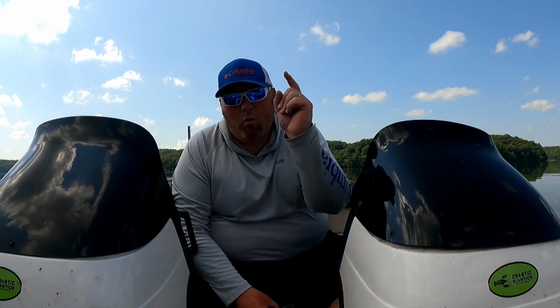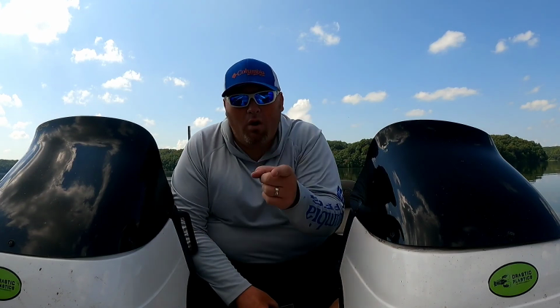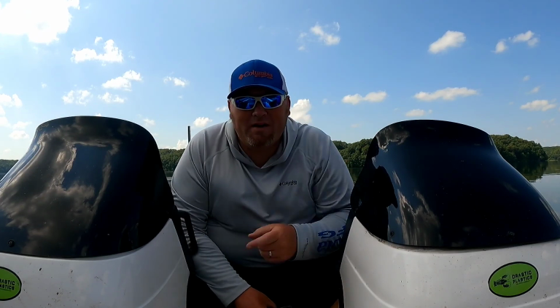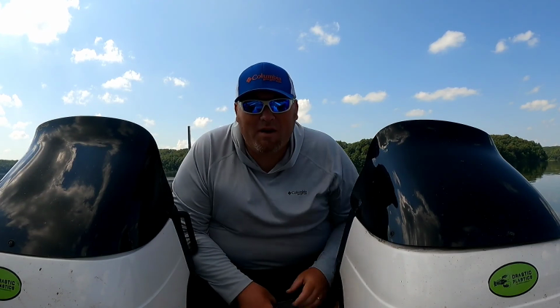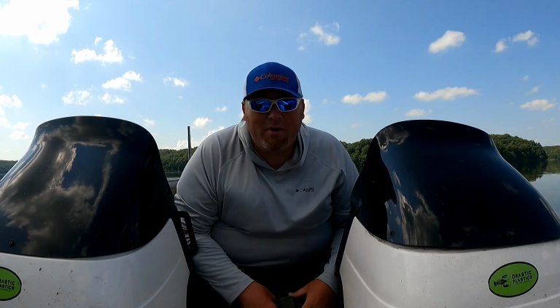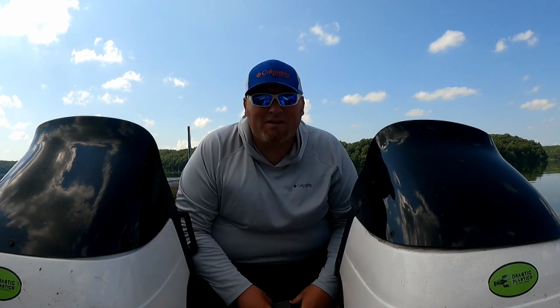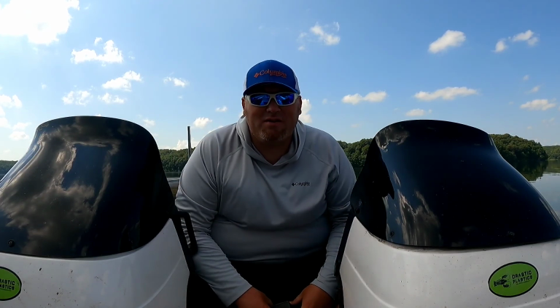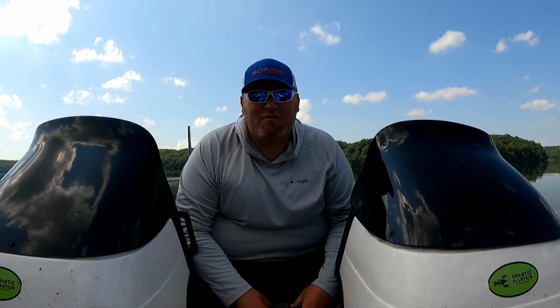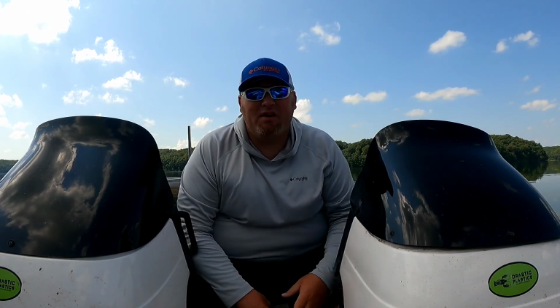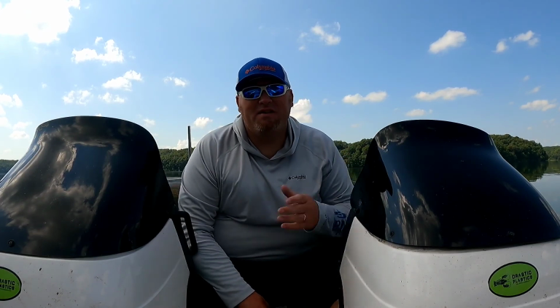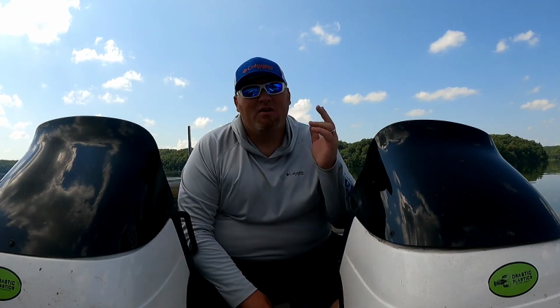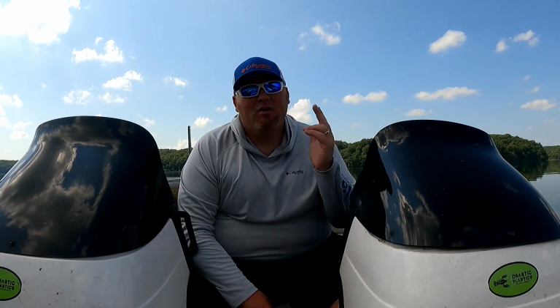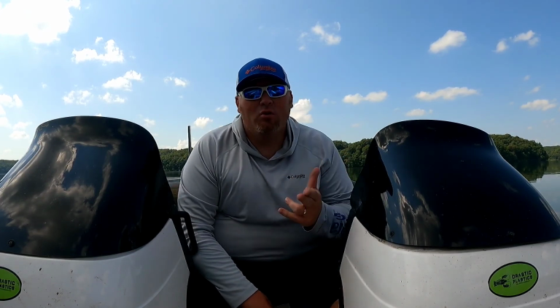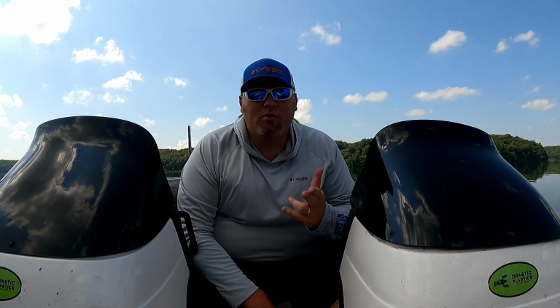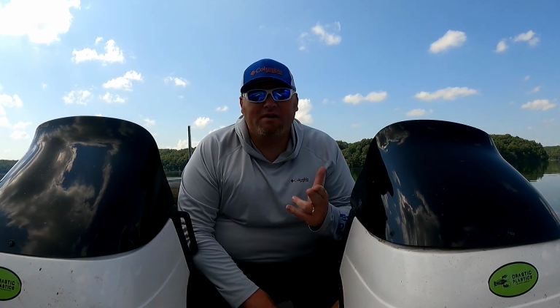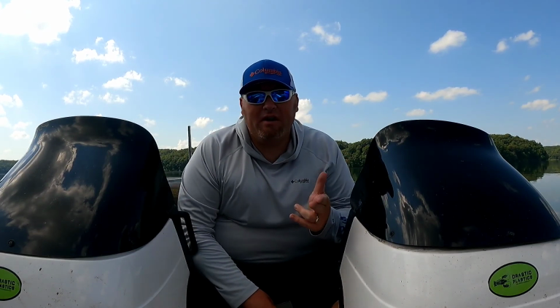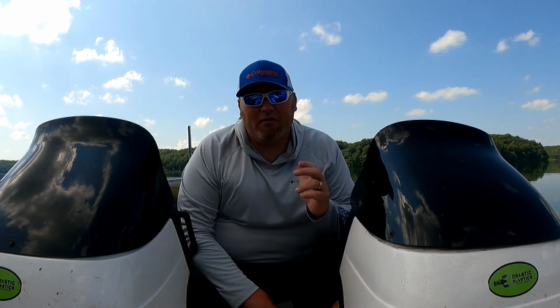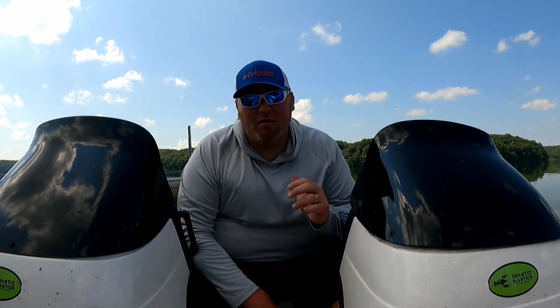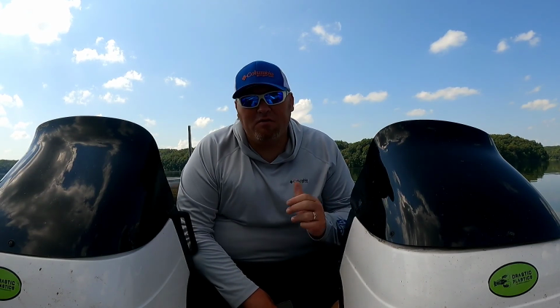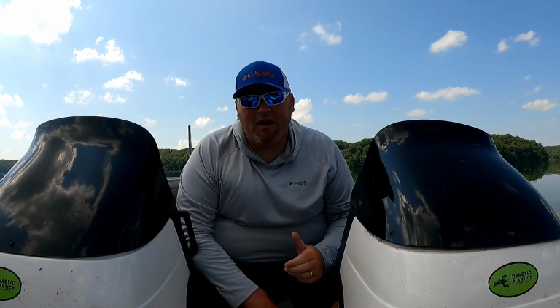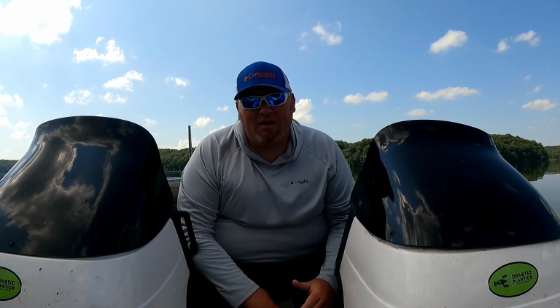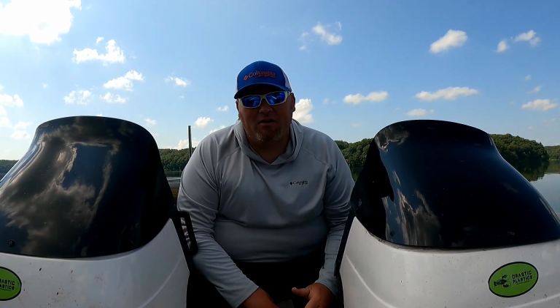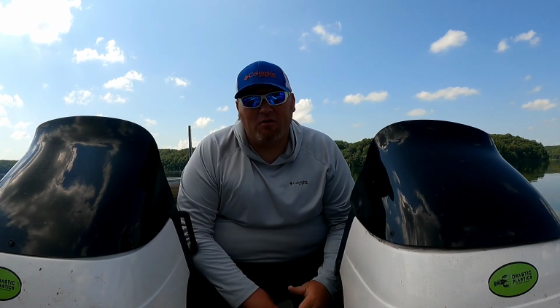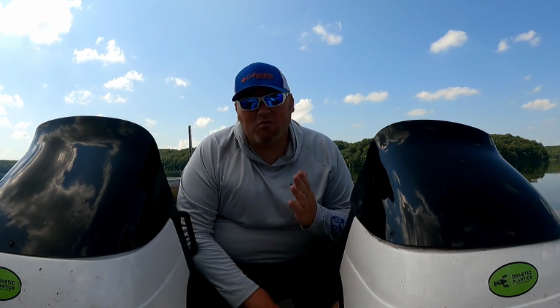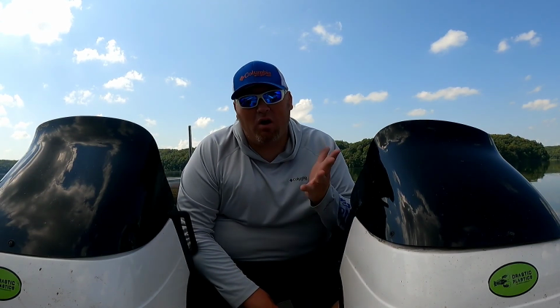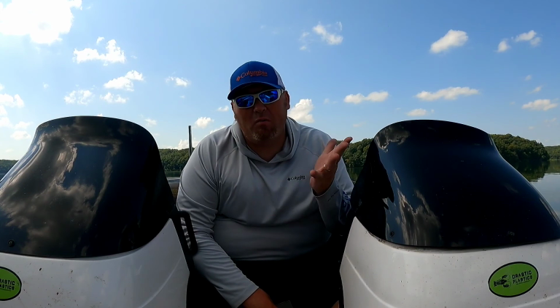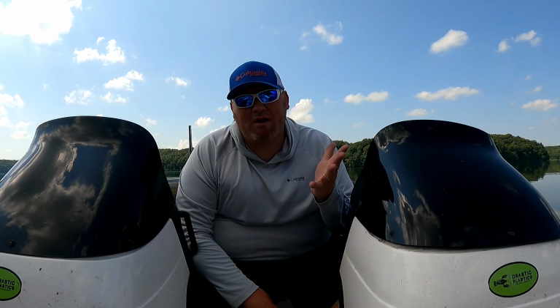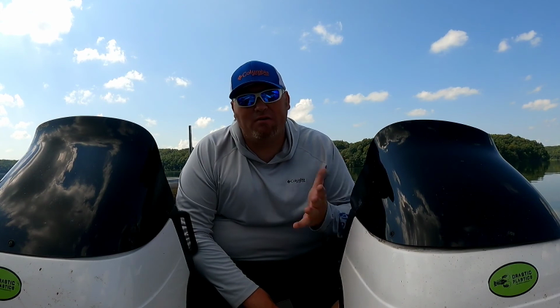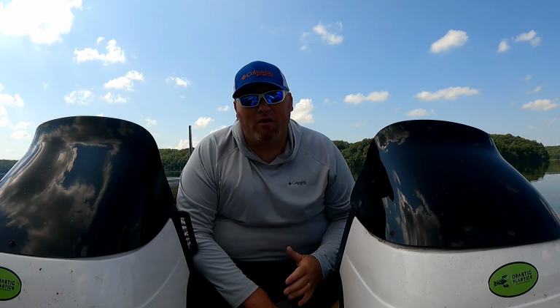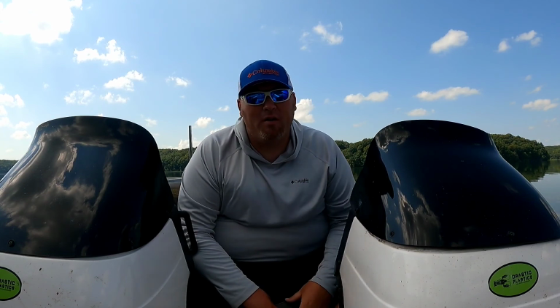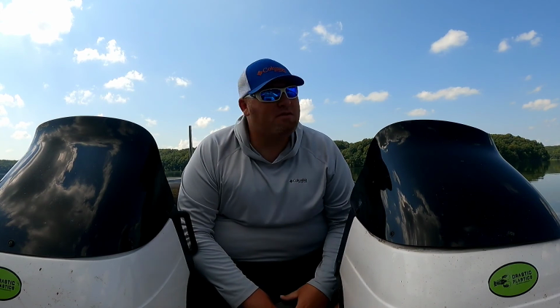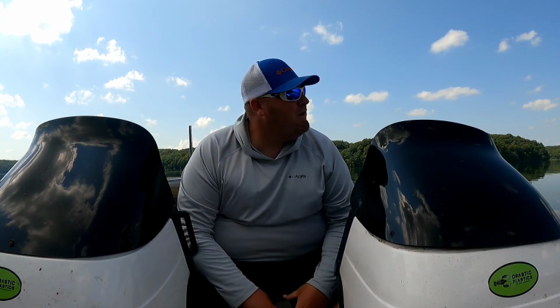What is up bass fishing freaks? Luke Reeser here from Too Fat to Hunt Outdoors. Welcome back to an all new episode.